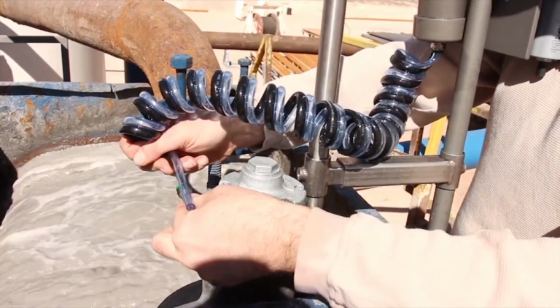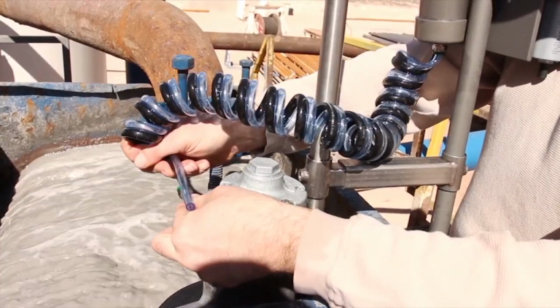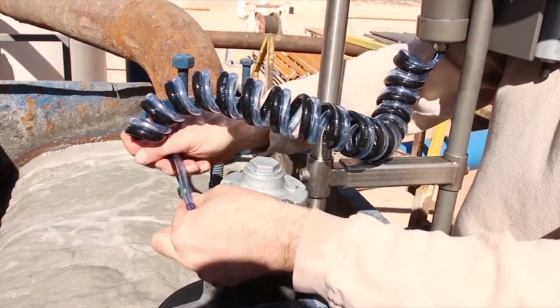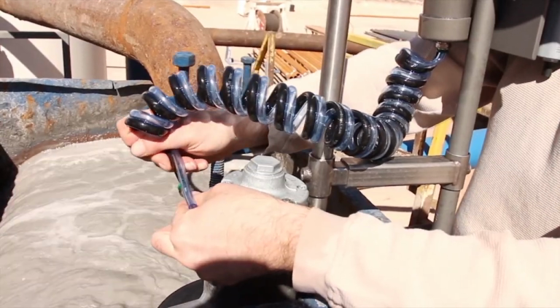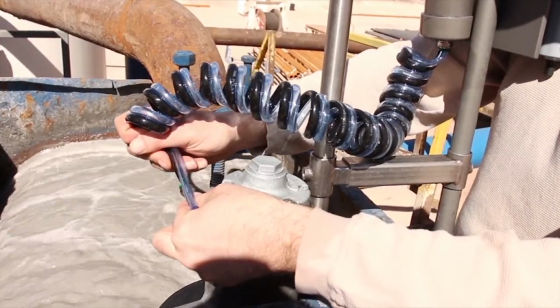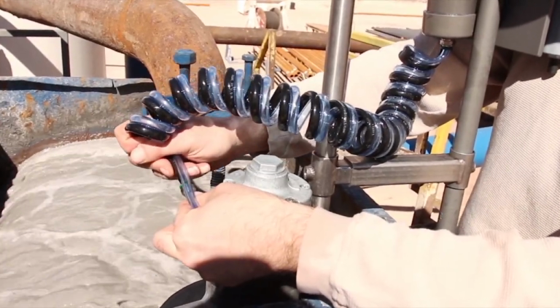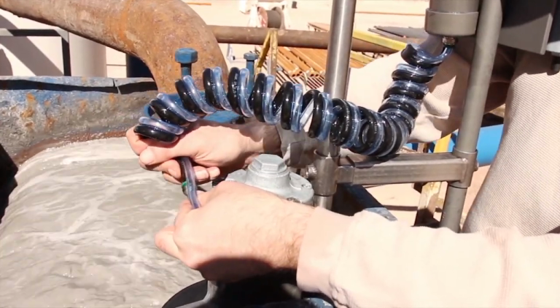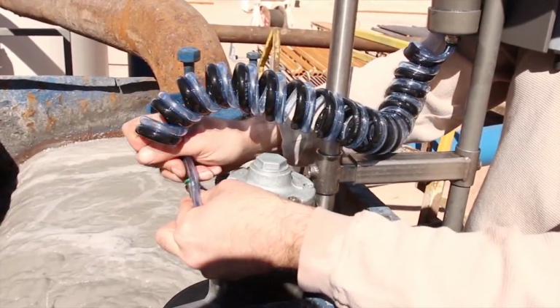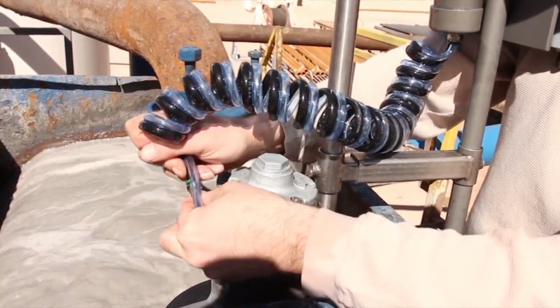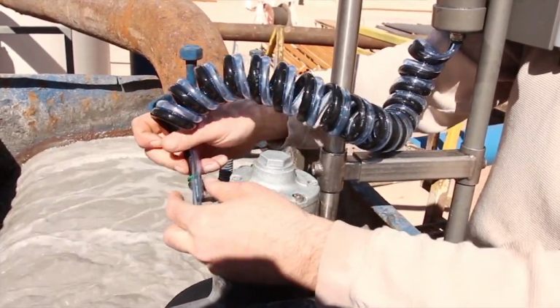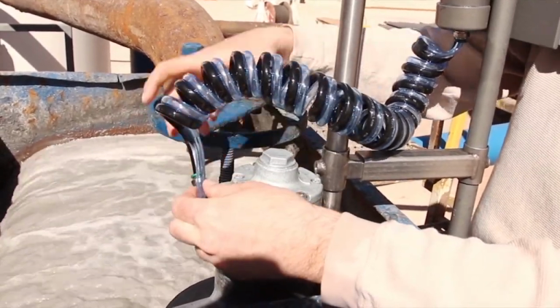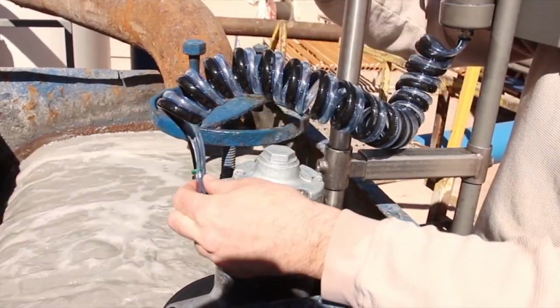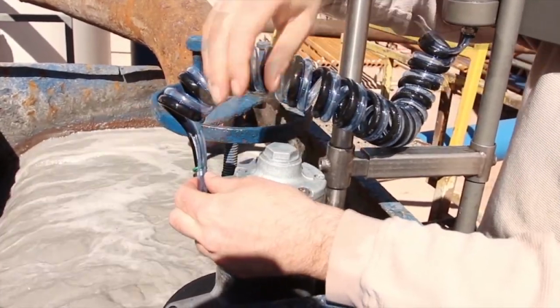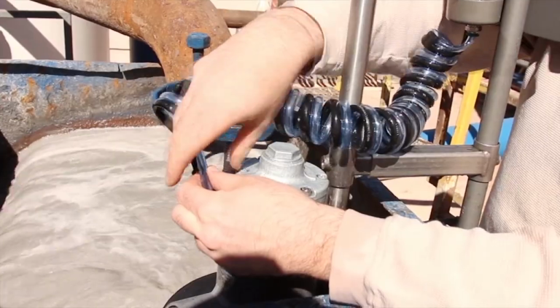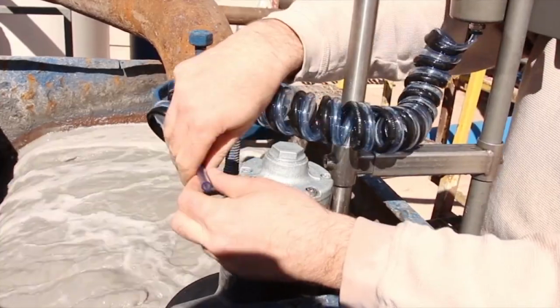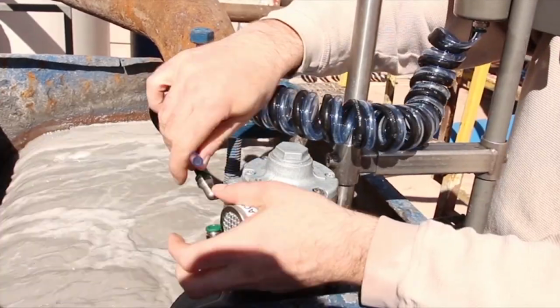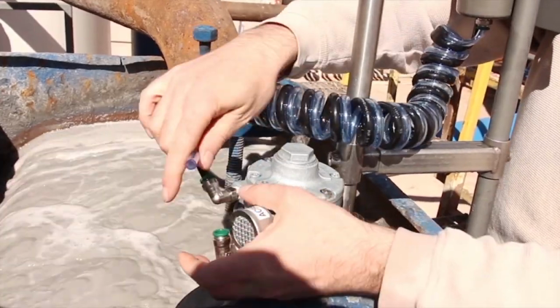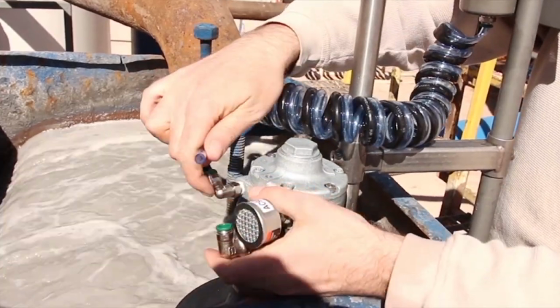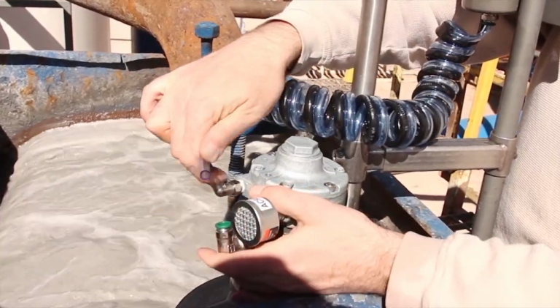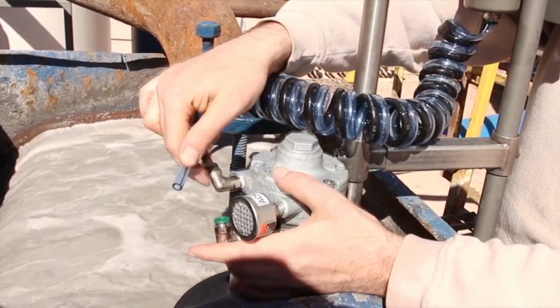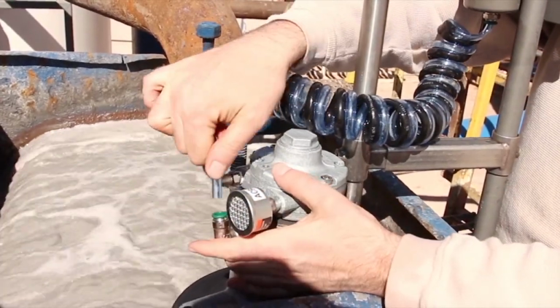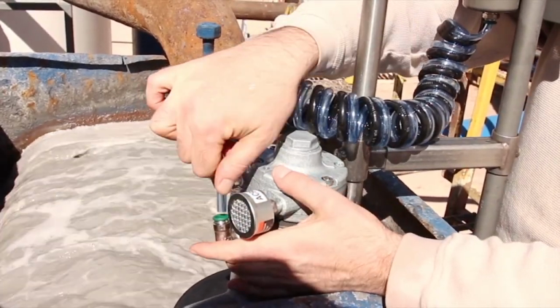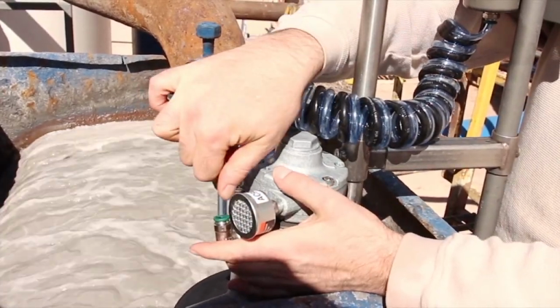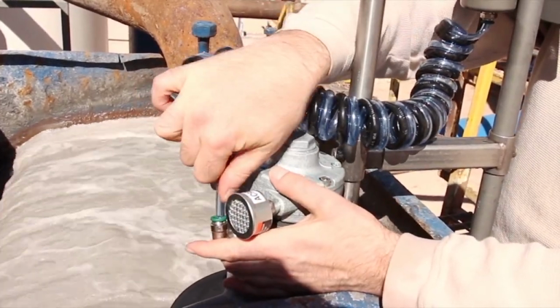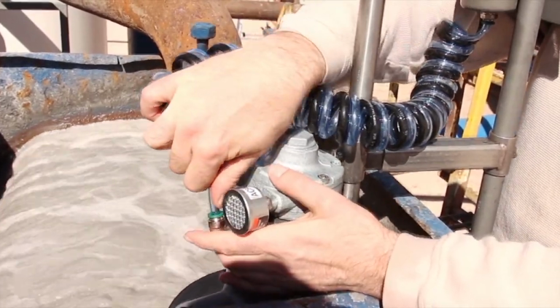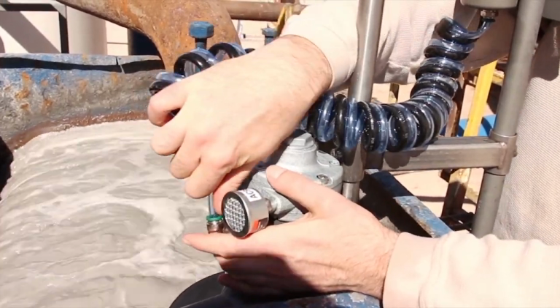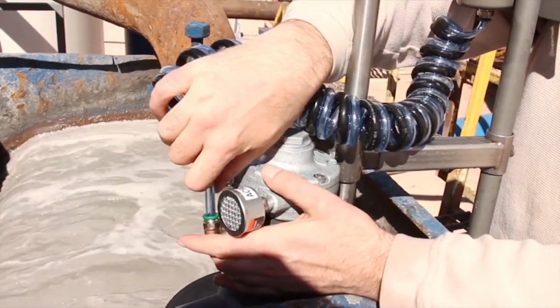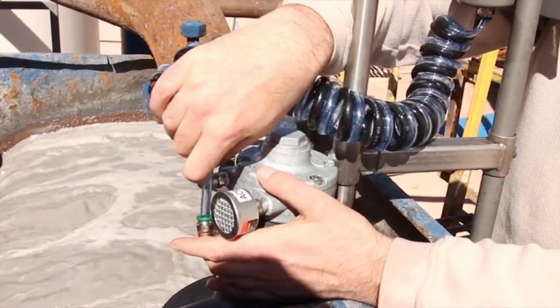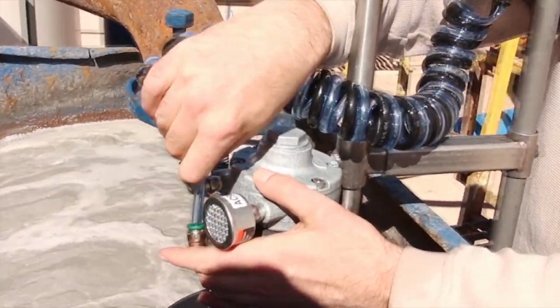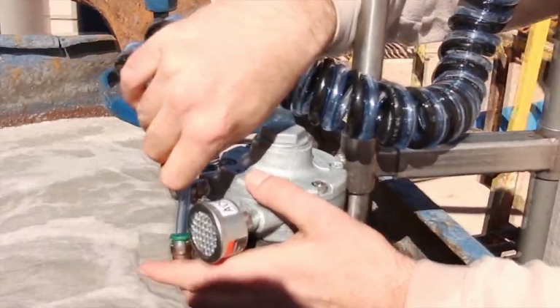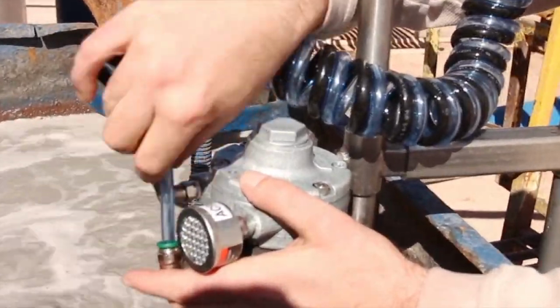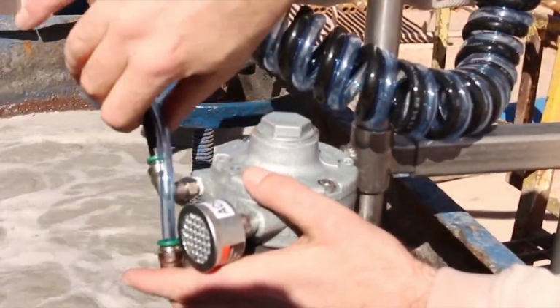Reattach the double cold hose to the agitator, making sure that the black line goes to the motor and the clear blue line goes to the barrel quick connect.